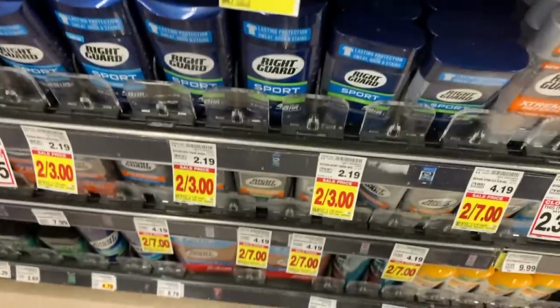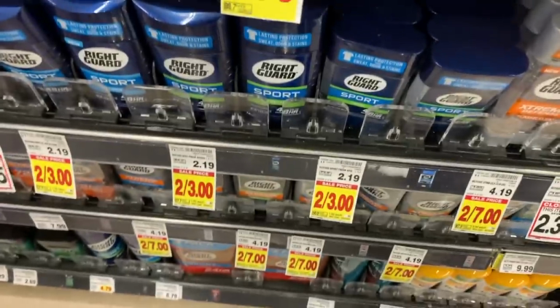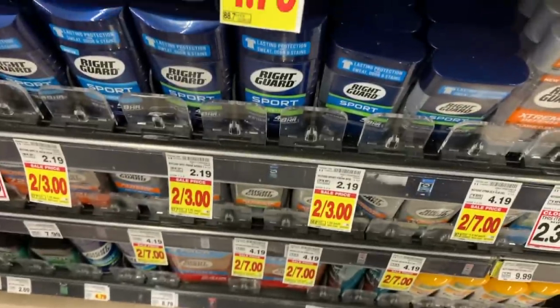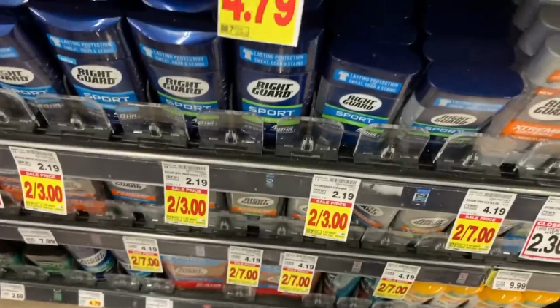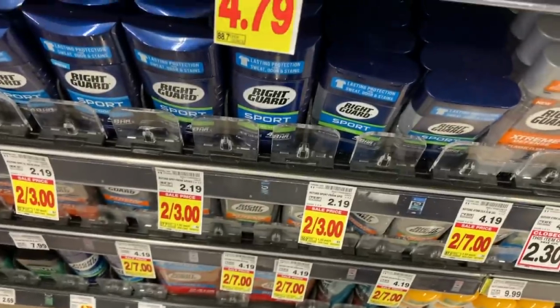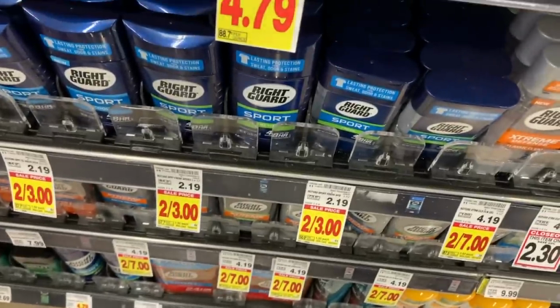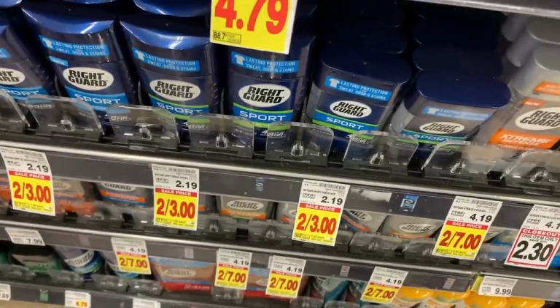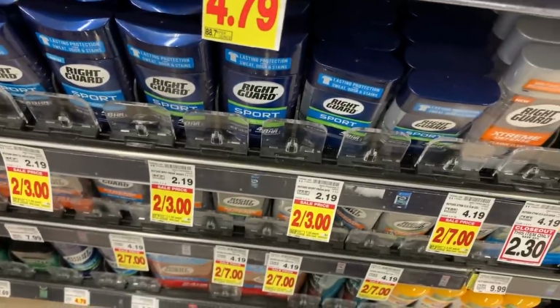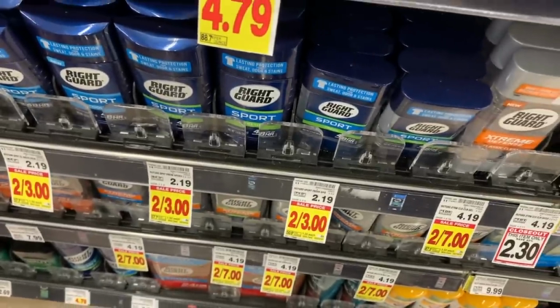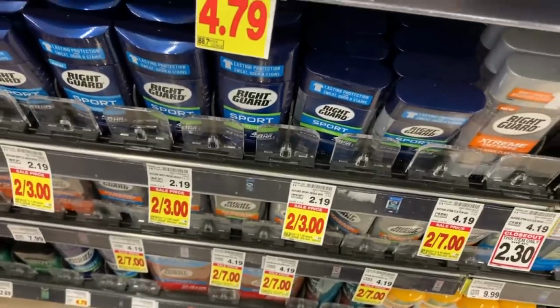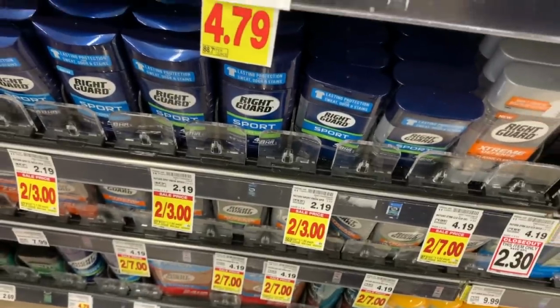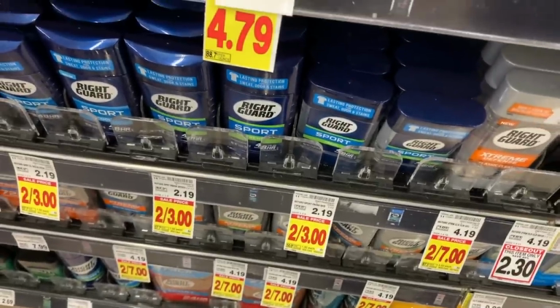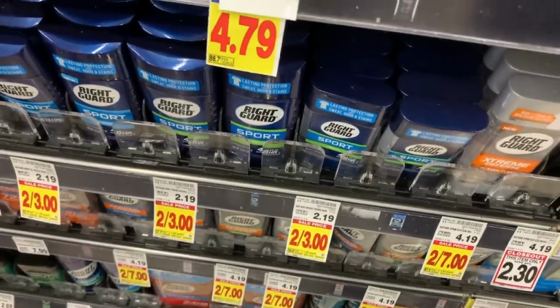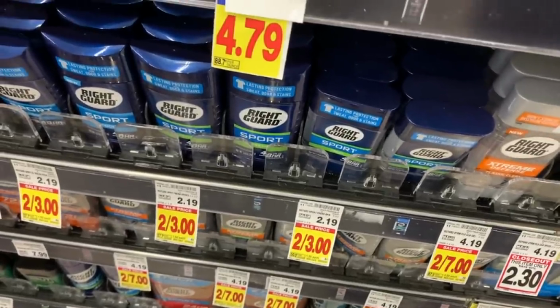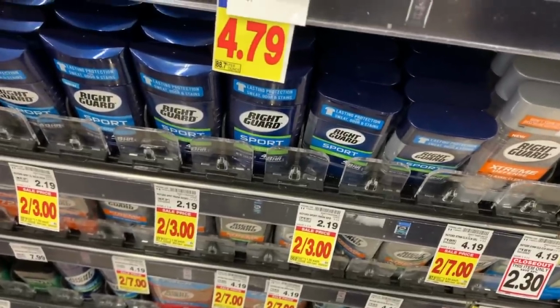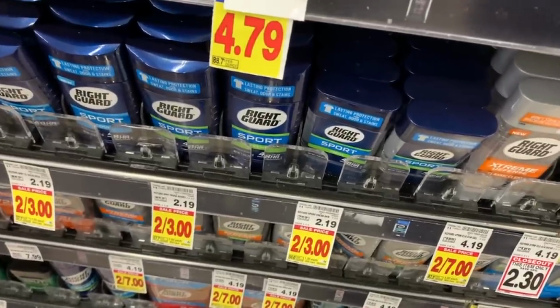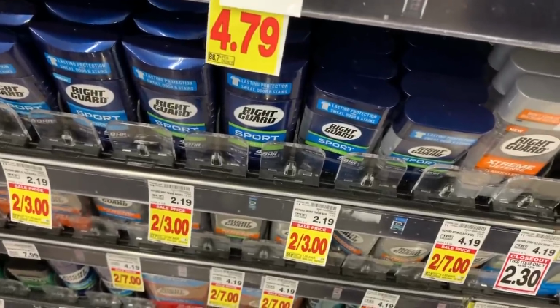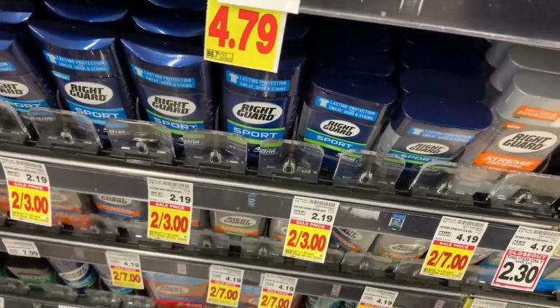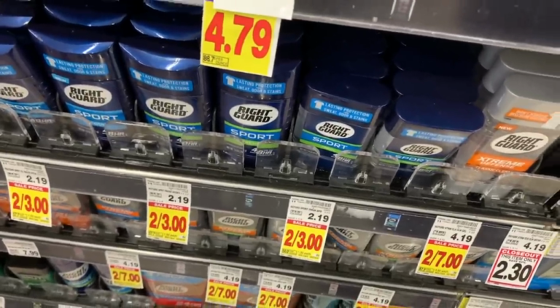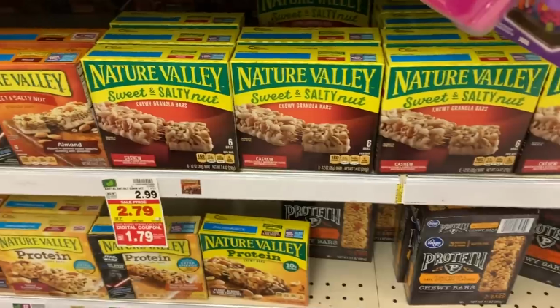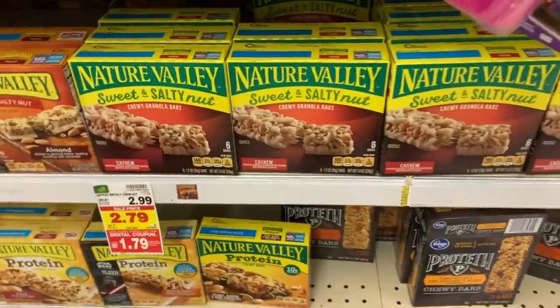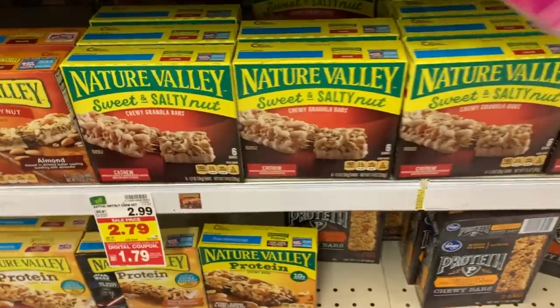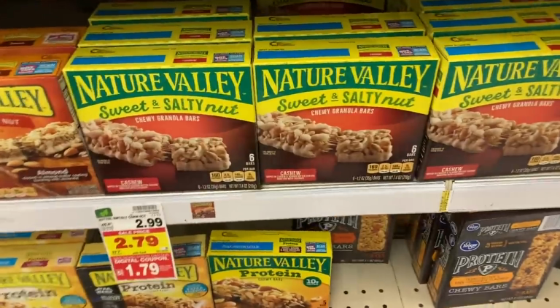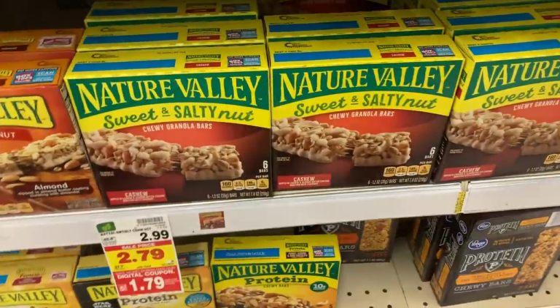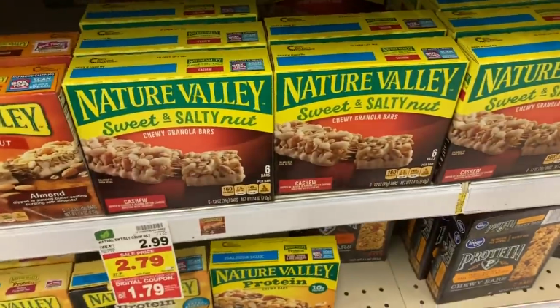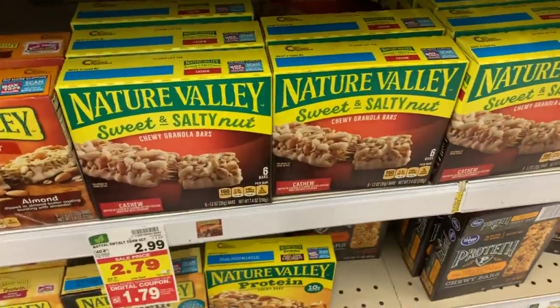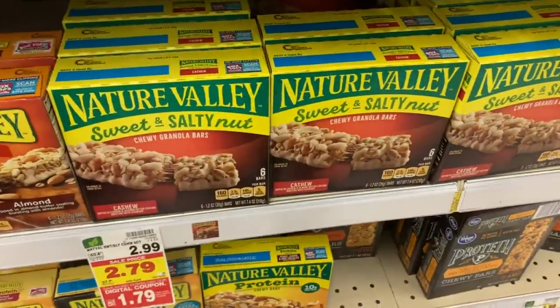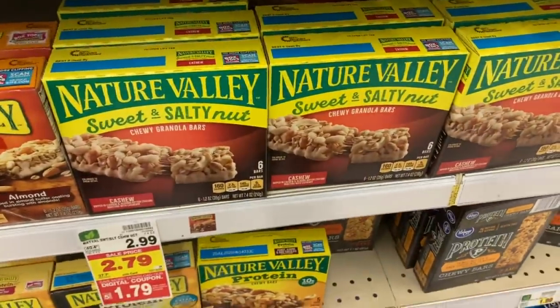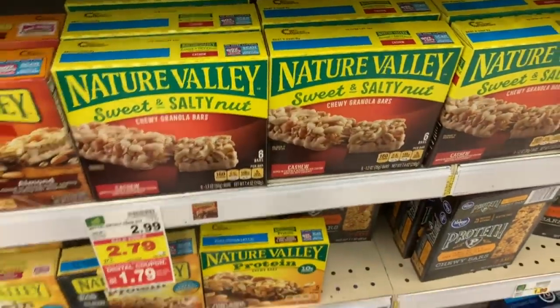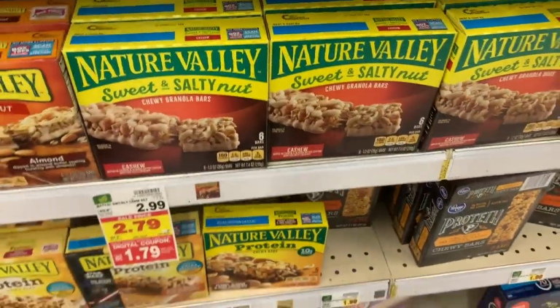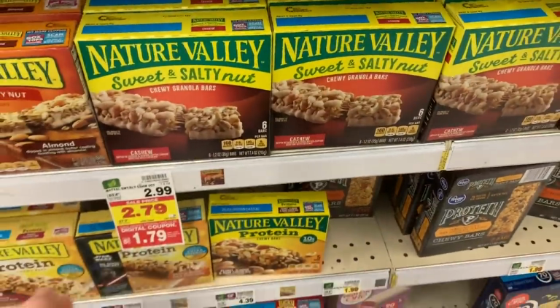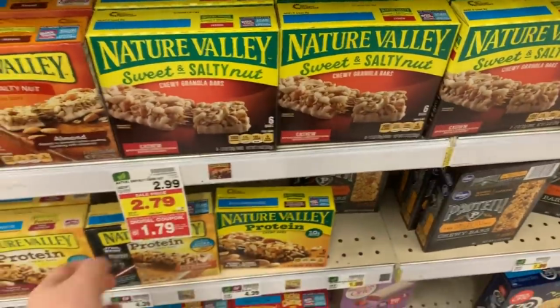The Right Guard Sport is on sale this week two for $3. There's a $1 off one deodorant coupon so you can use it for 50 cents if you're in need of some Right Guard.